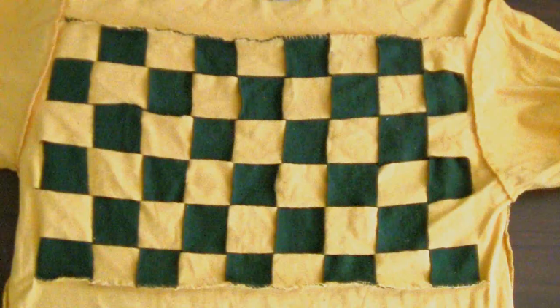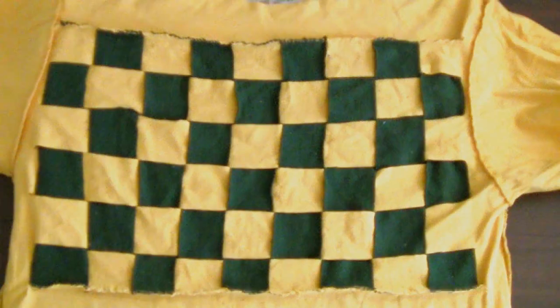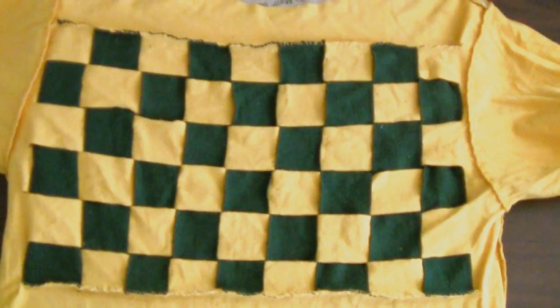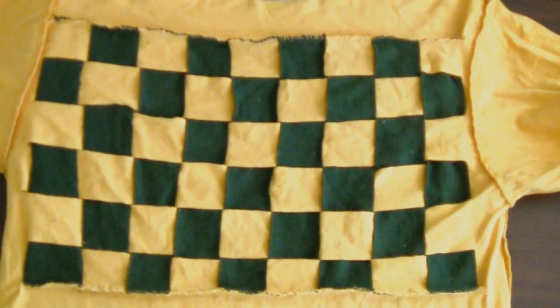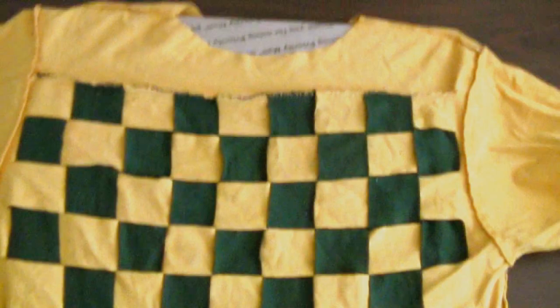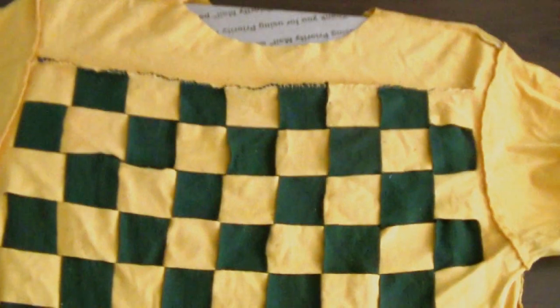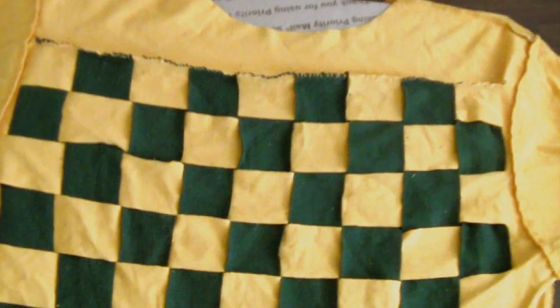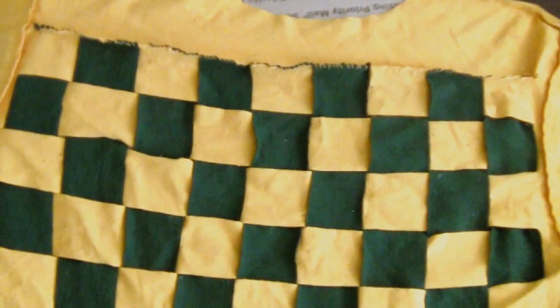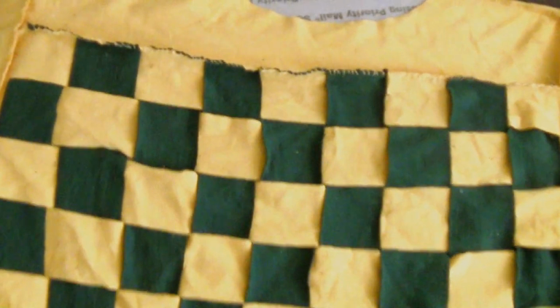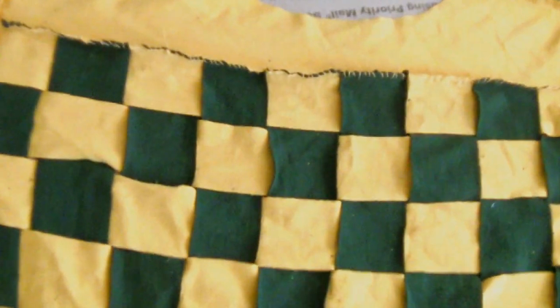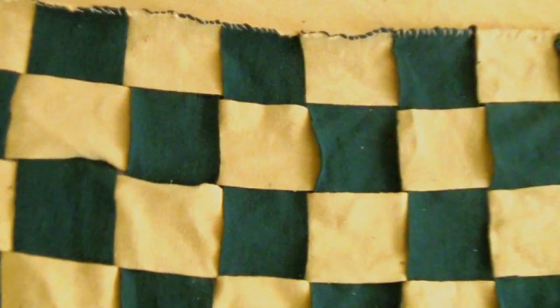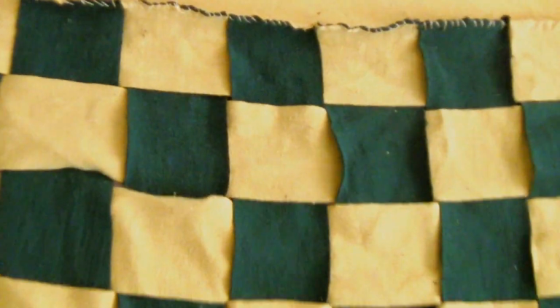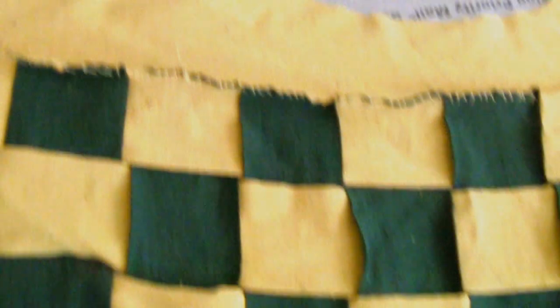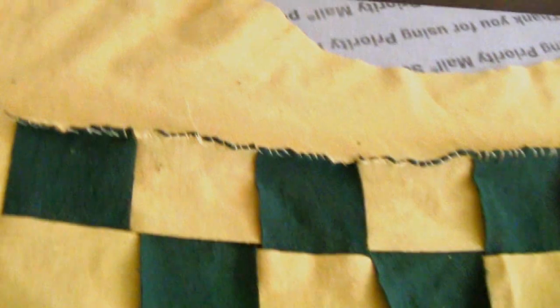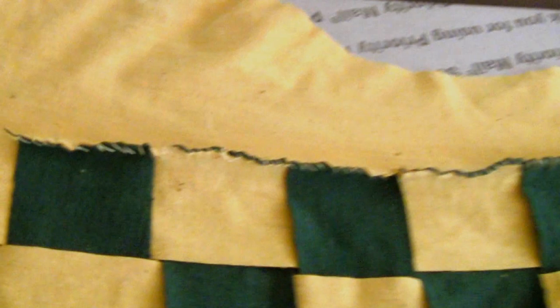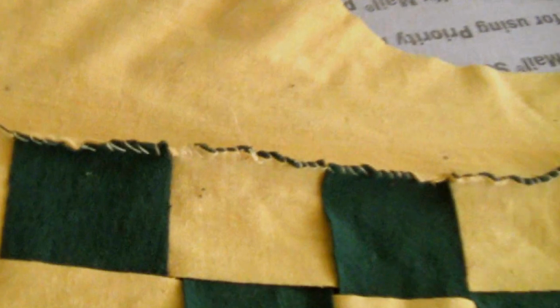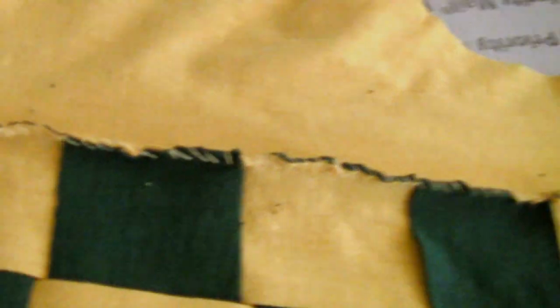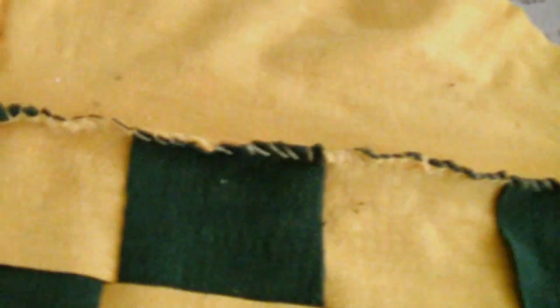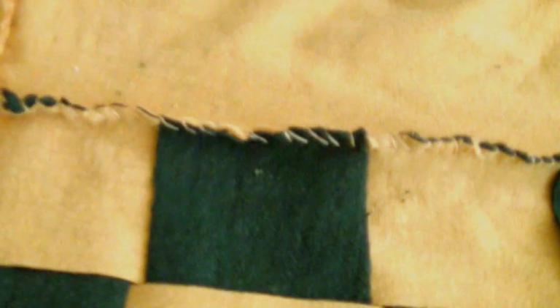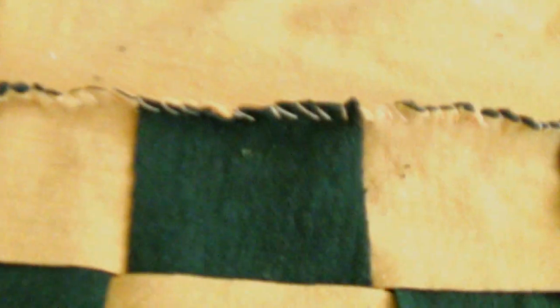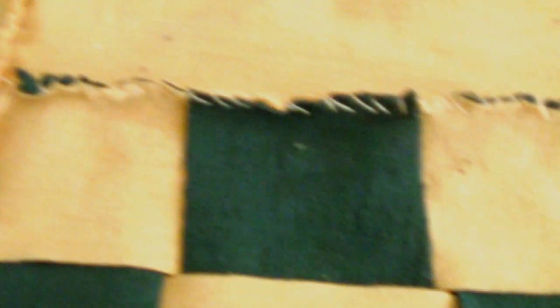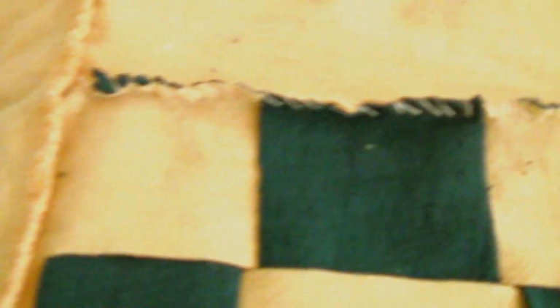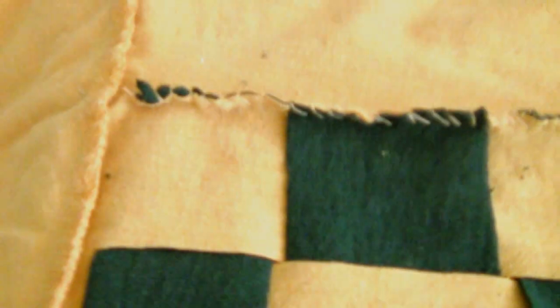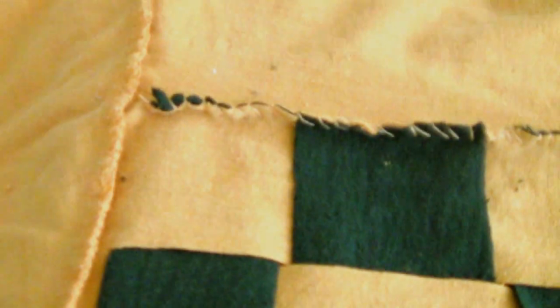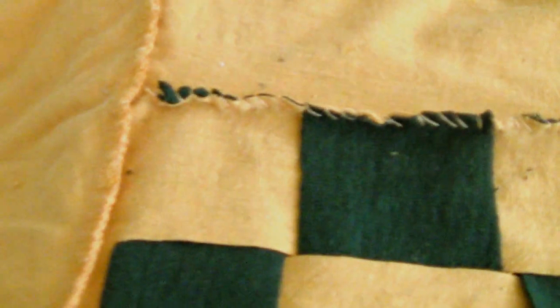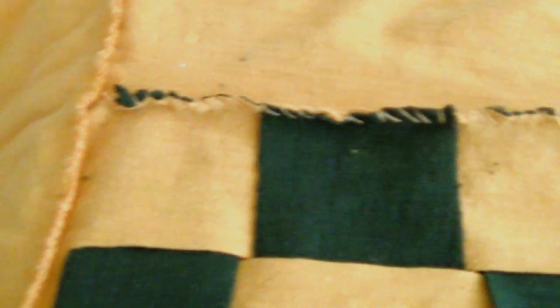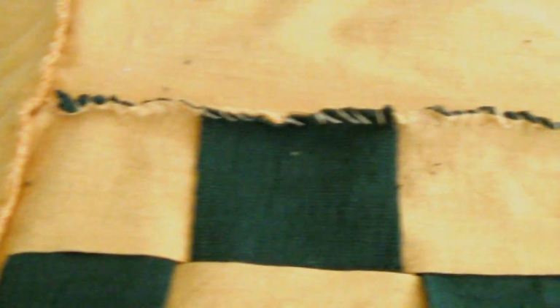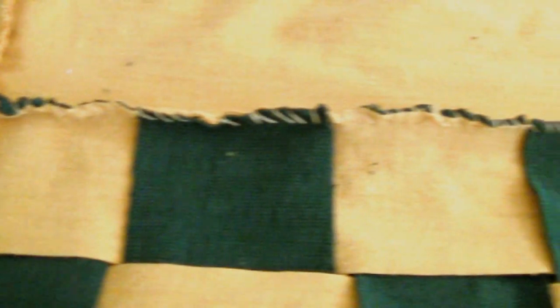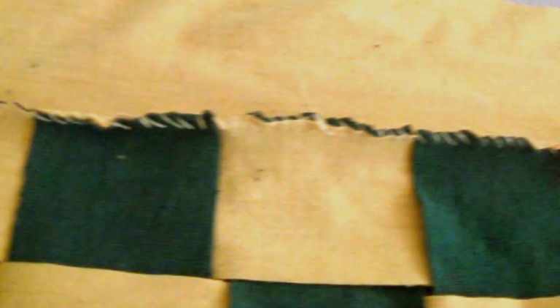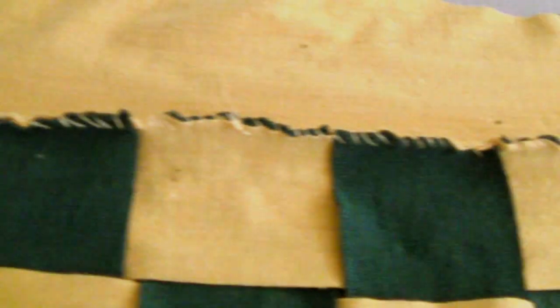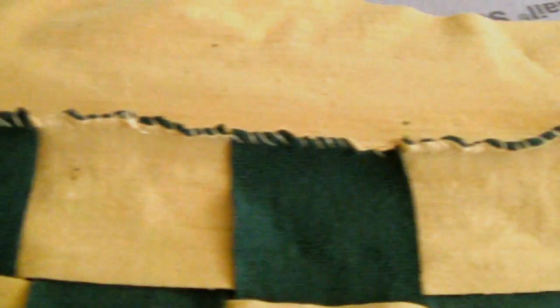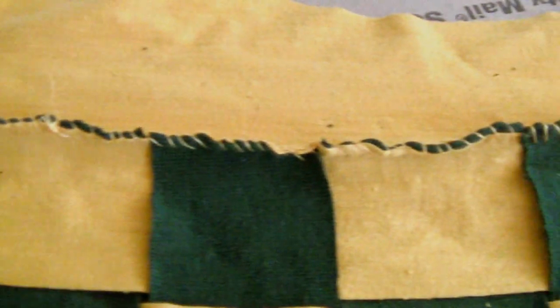Now that the top and the bottom are sewn together, this is how it looks. If you want a cleaner look, you can also use a machine.